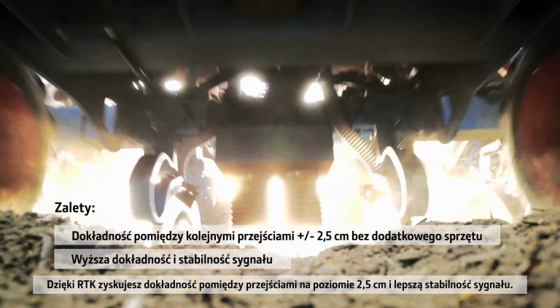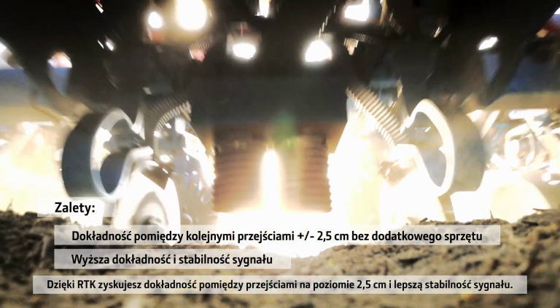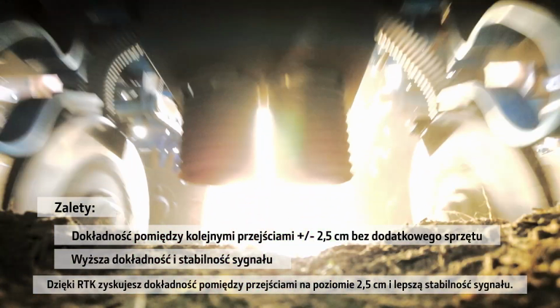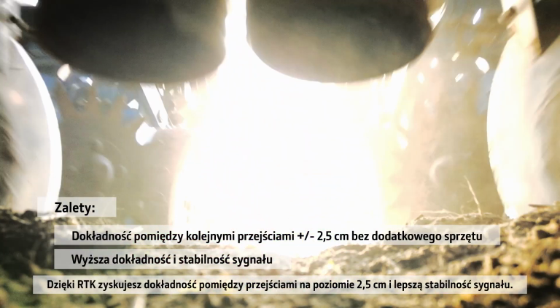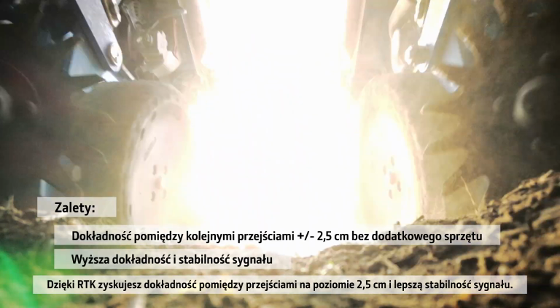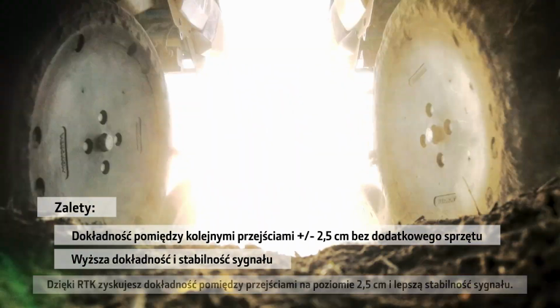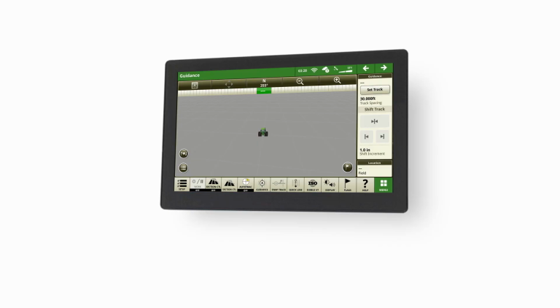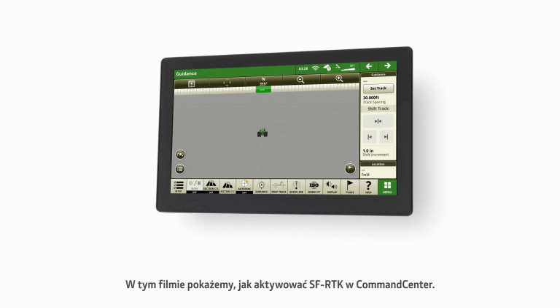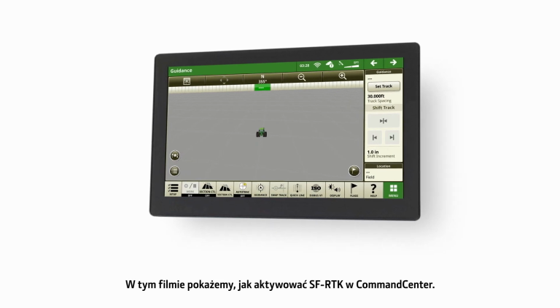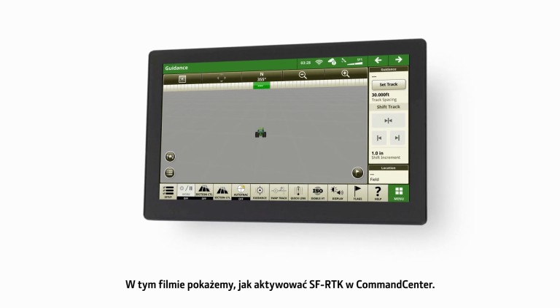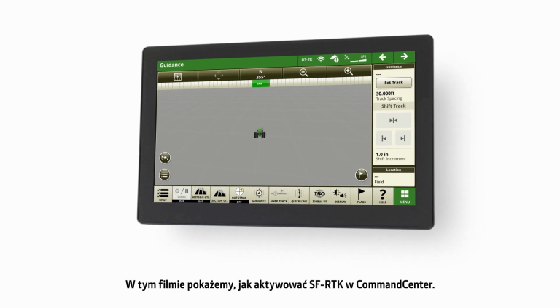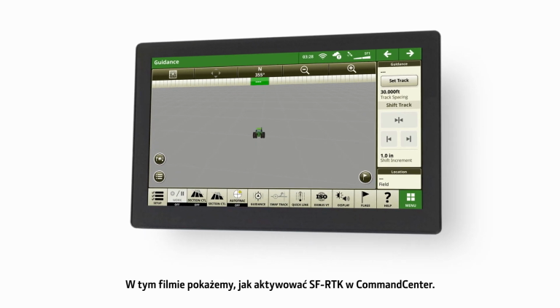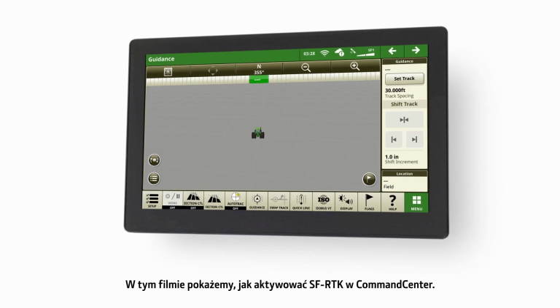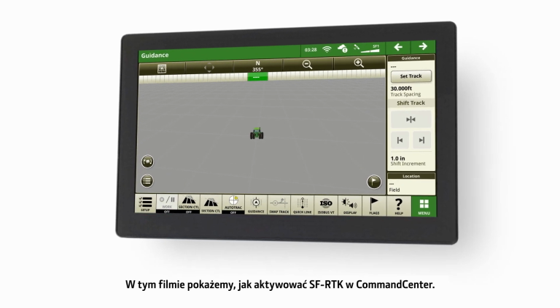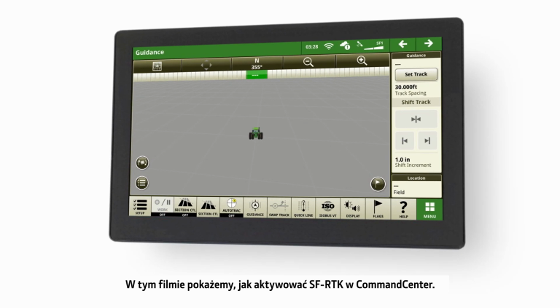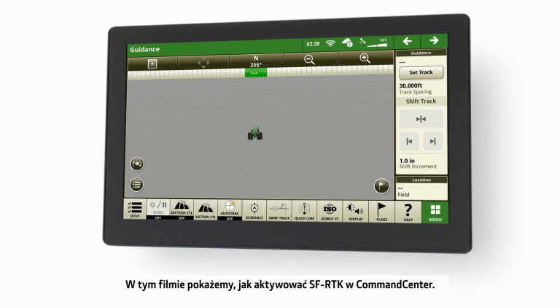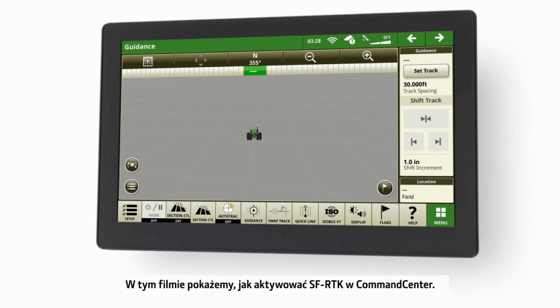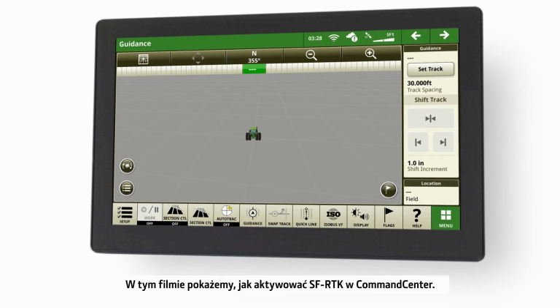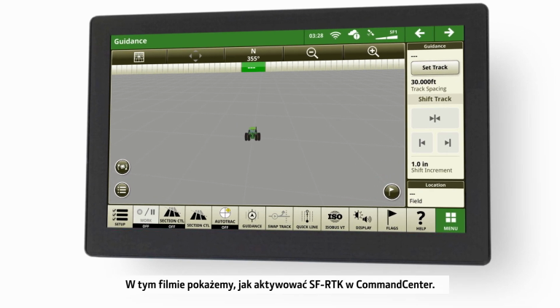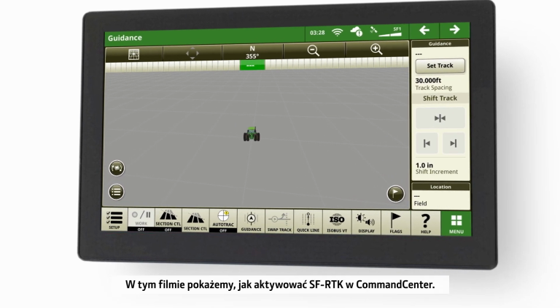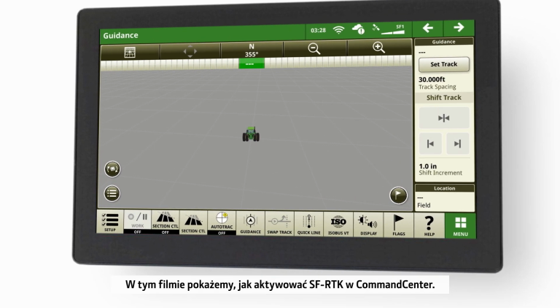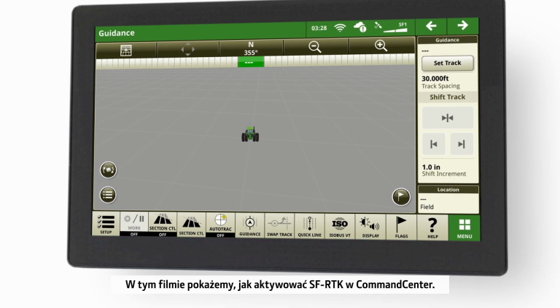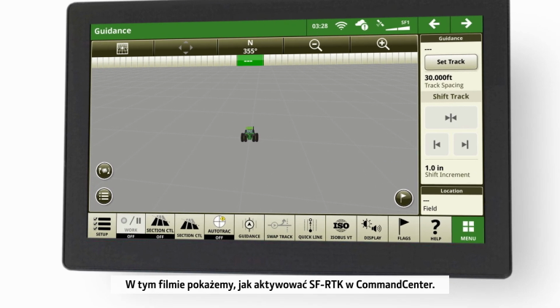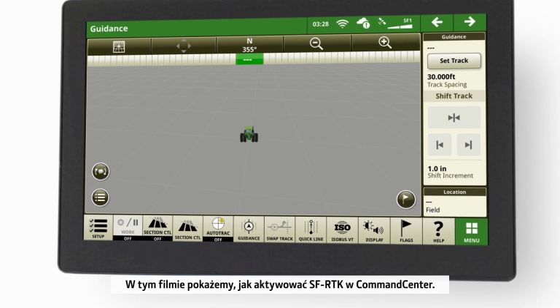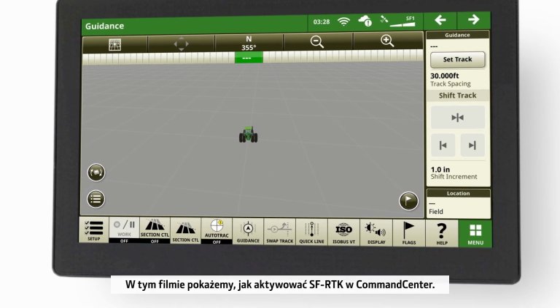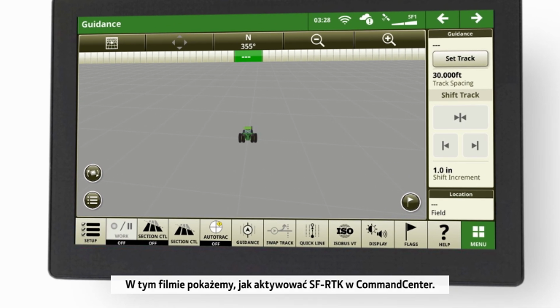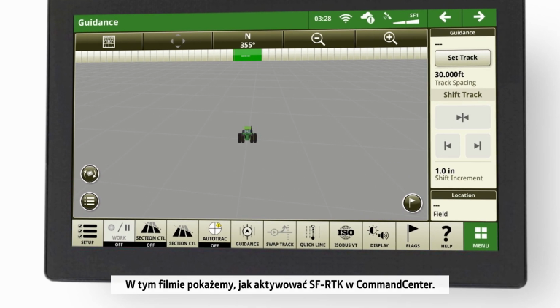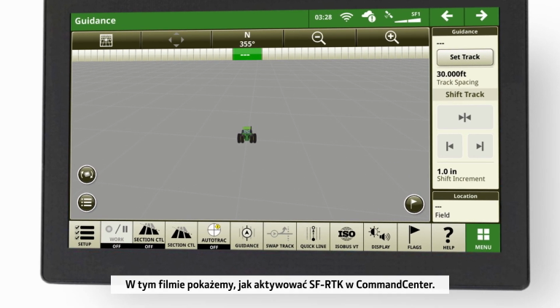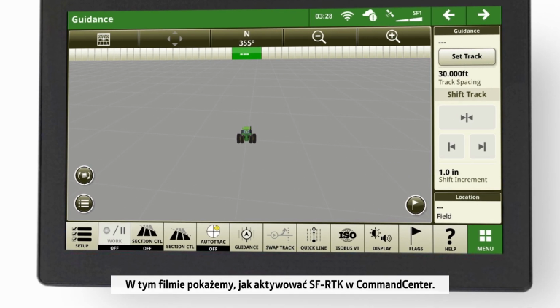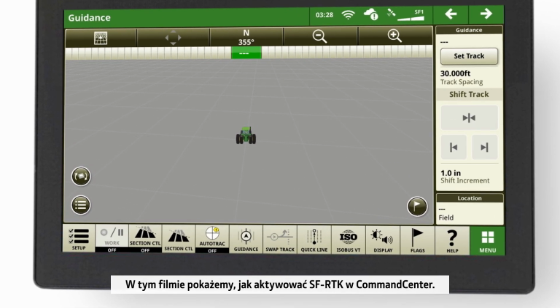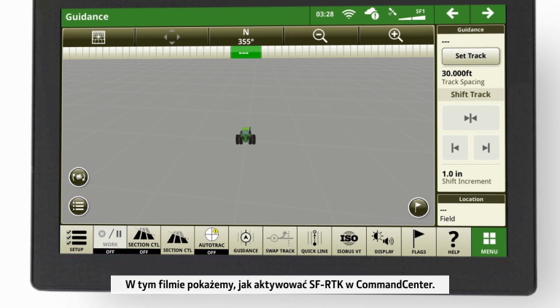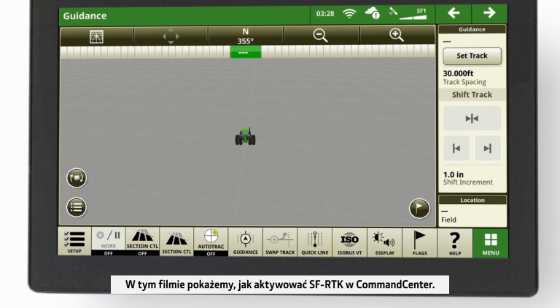In this video, we will show you how to activate SF RTK in your command center.